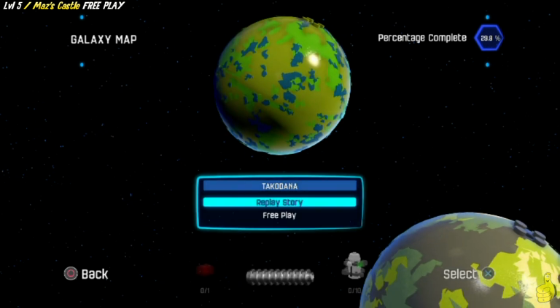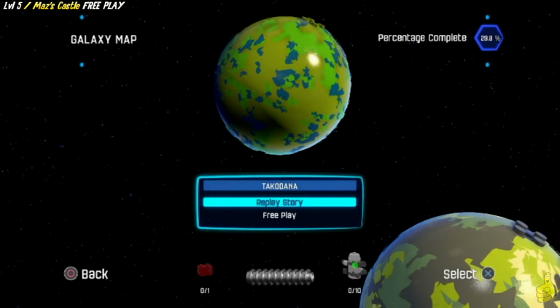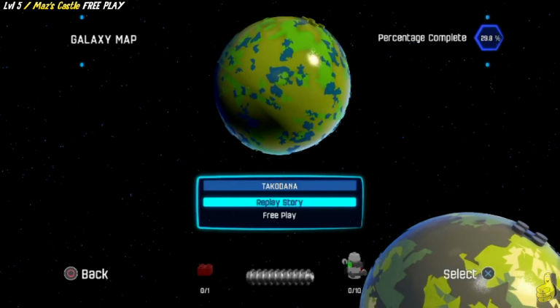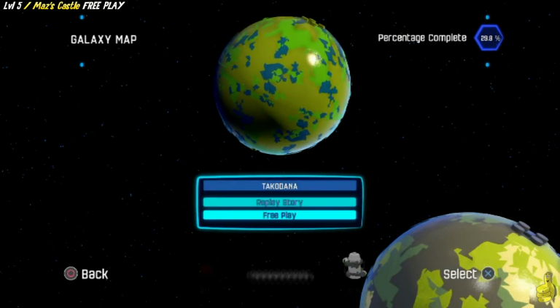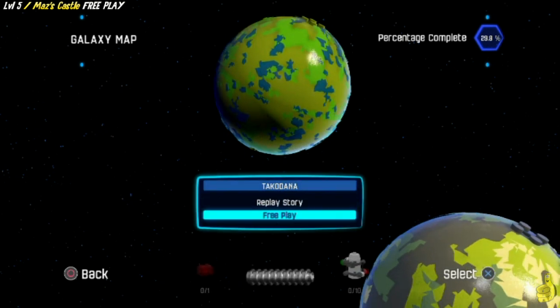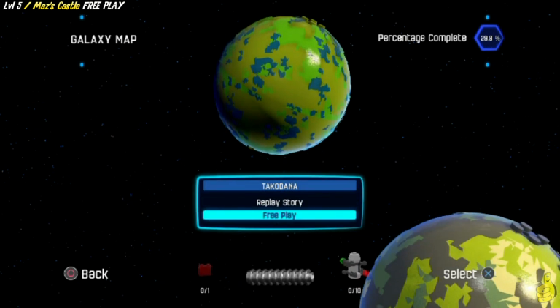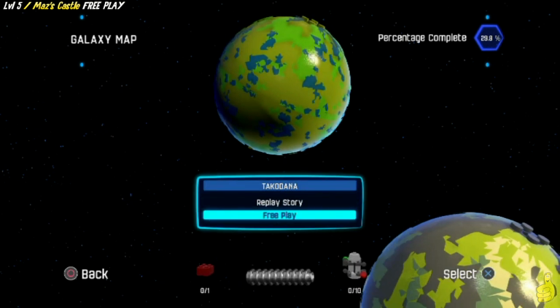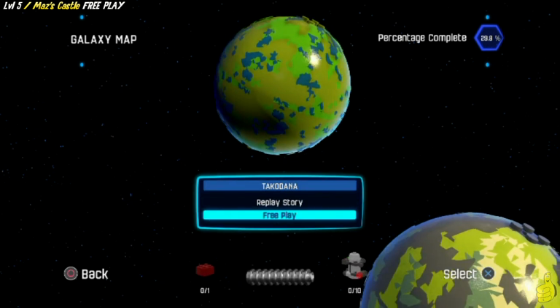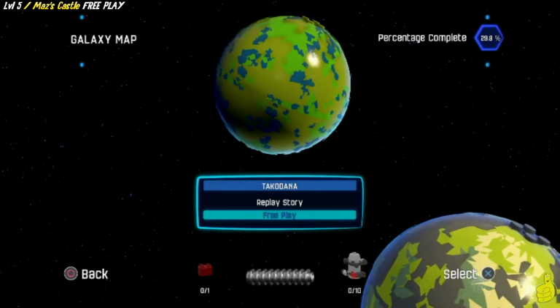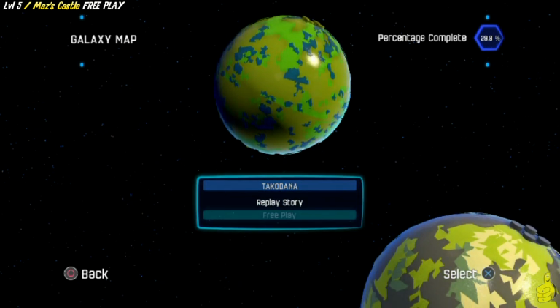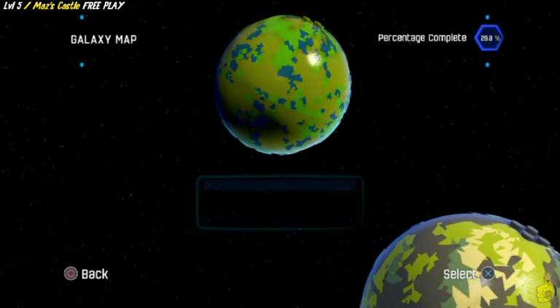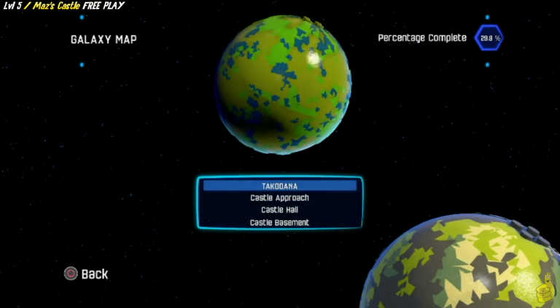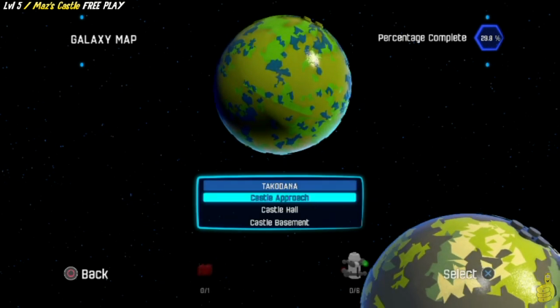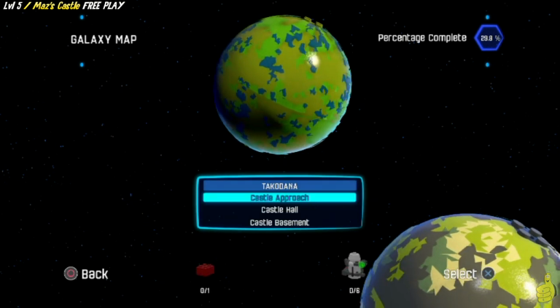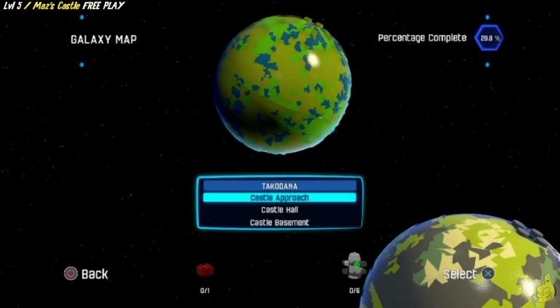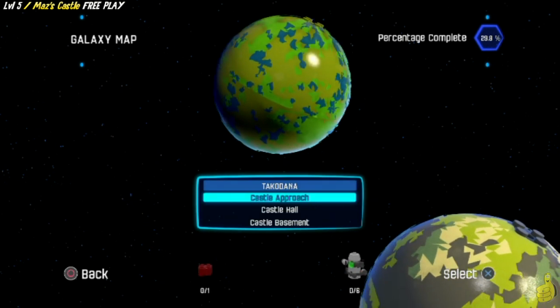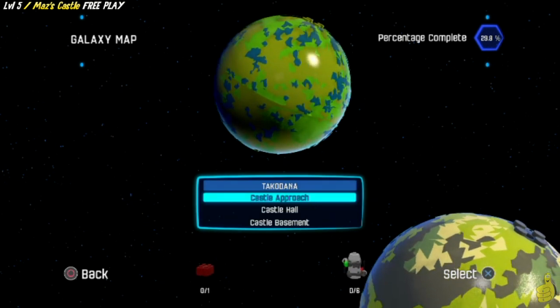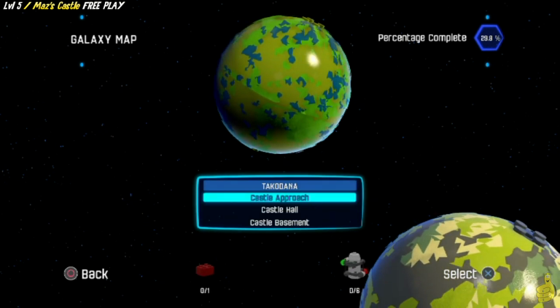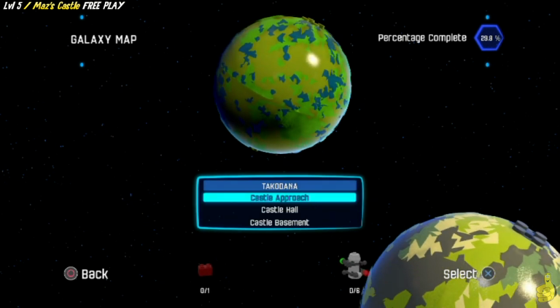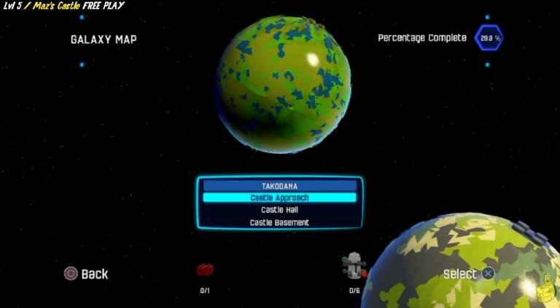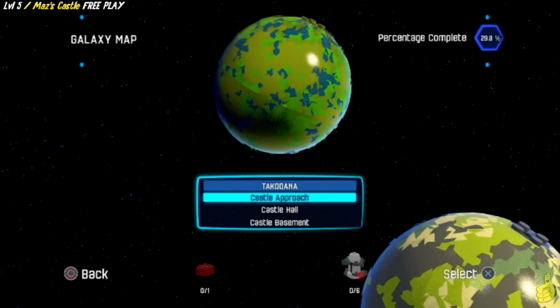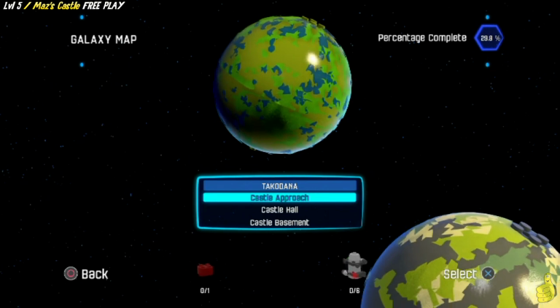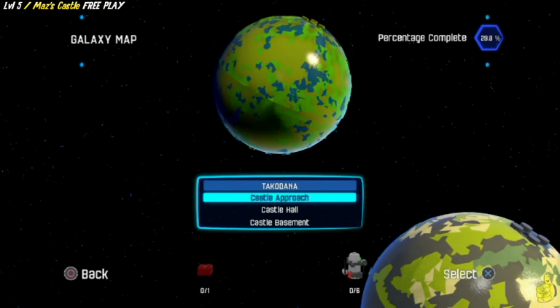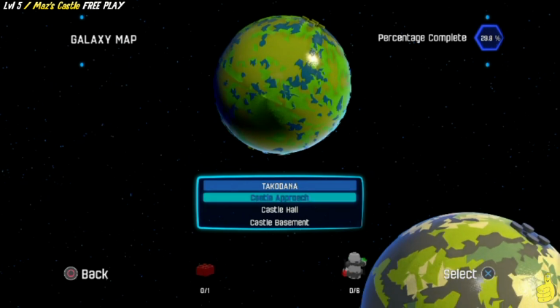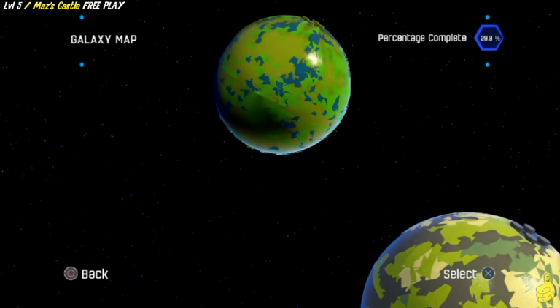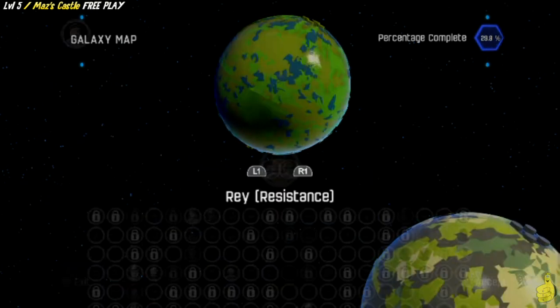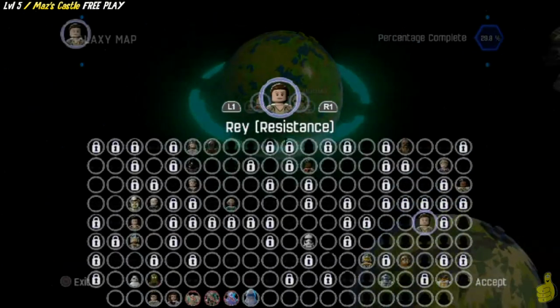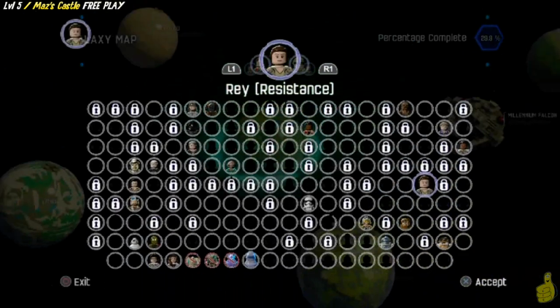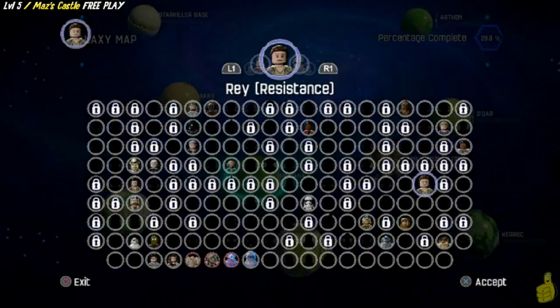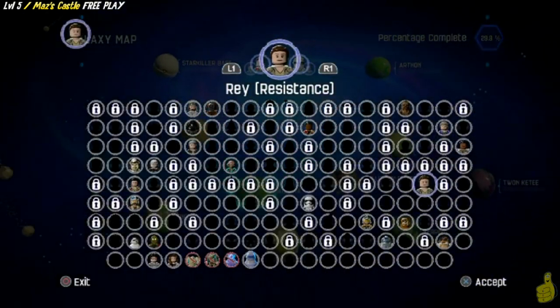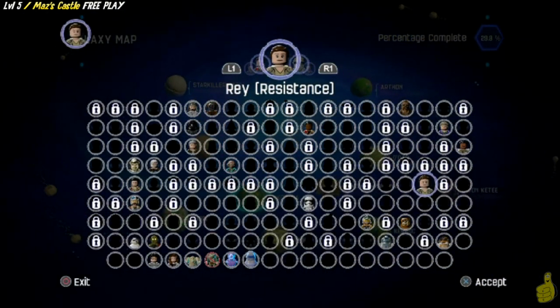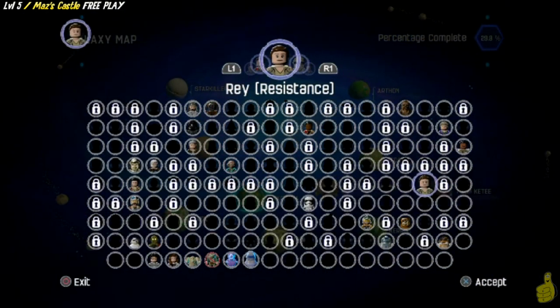But when you're ready, go ahead and choose the galaxy map, choose Takodana, and we'll go ahead and select Maz's Castle Free Play.